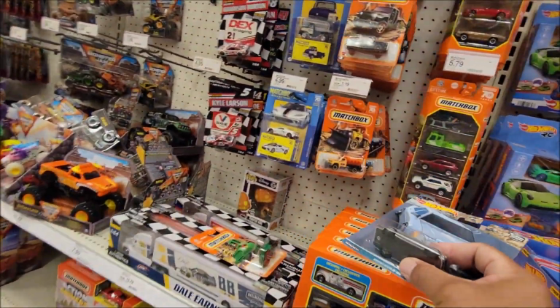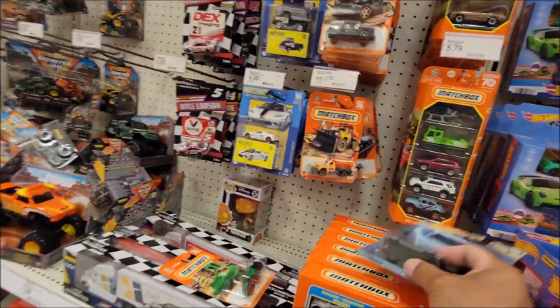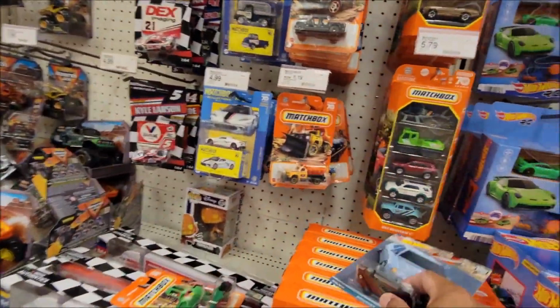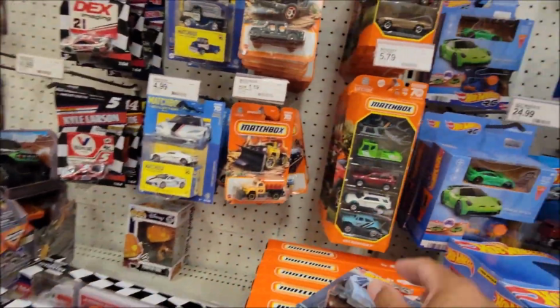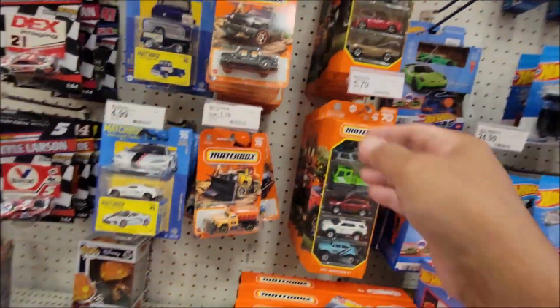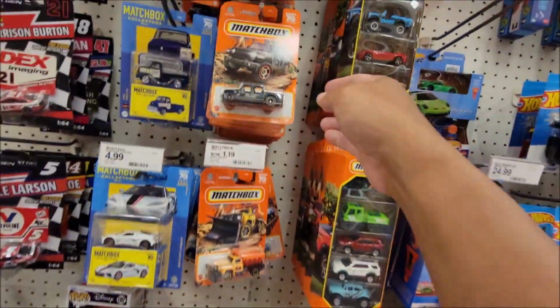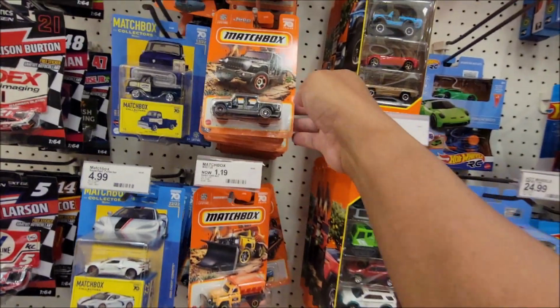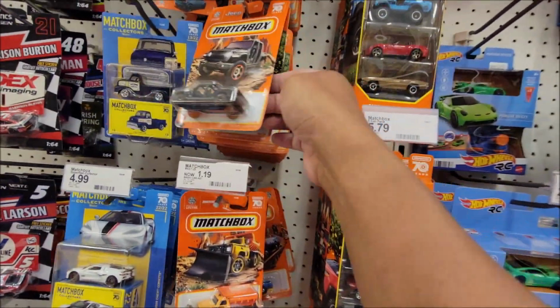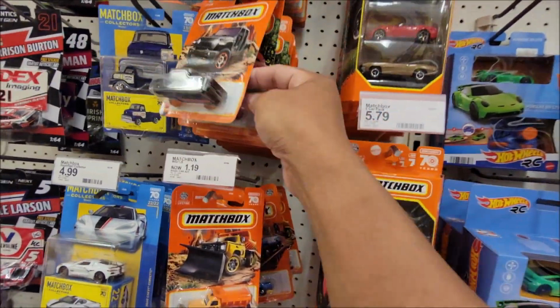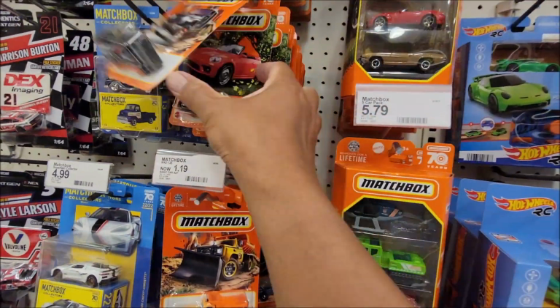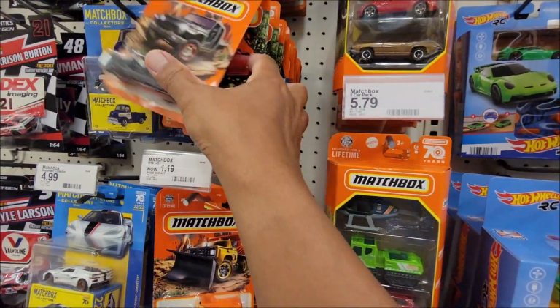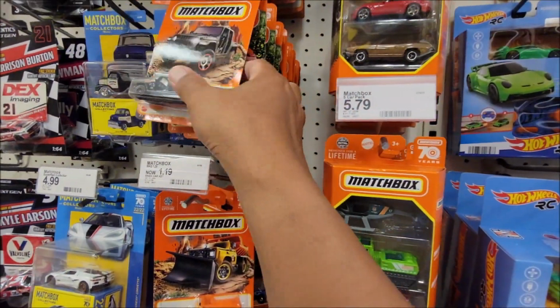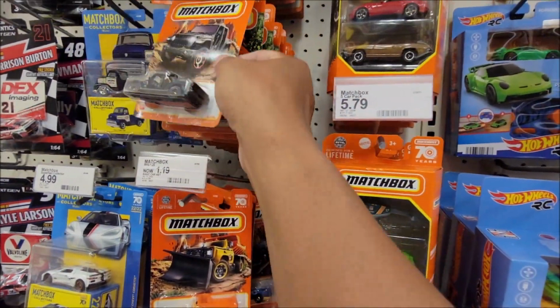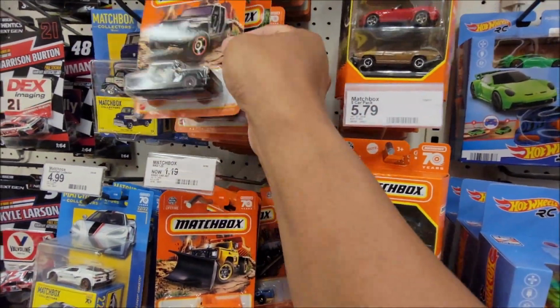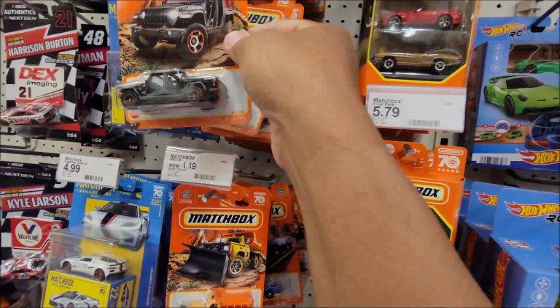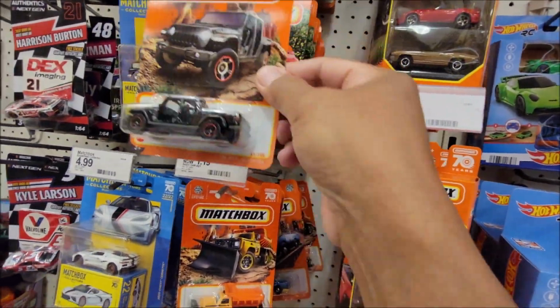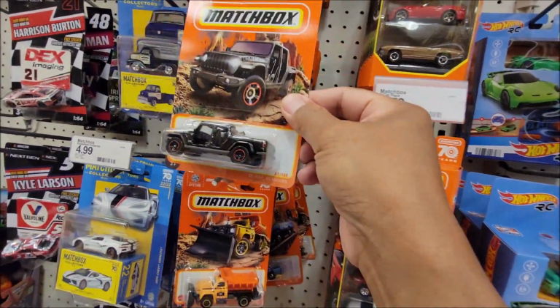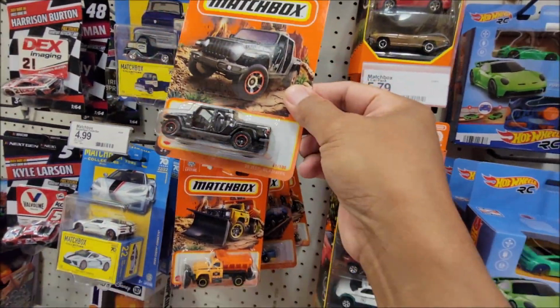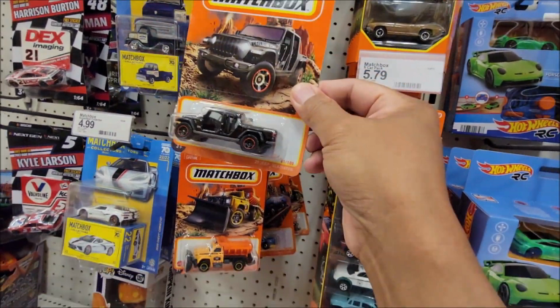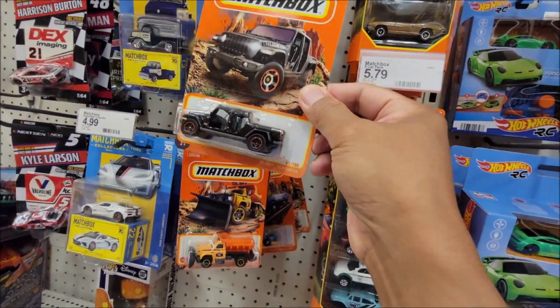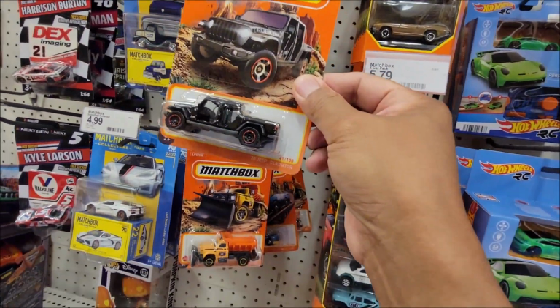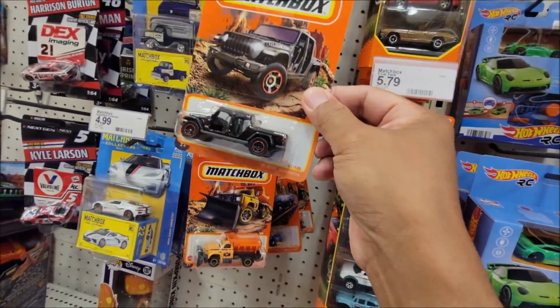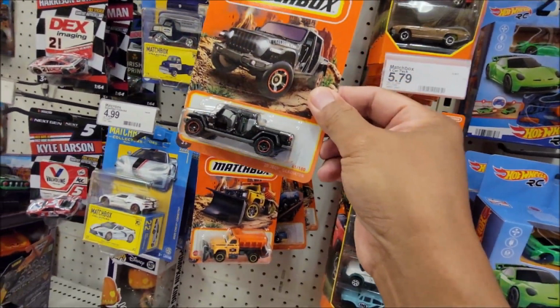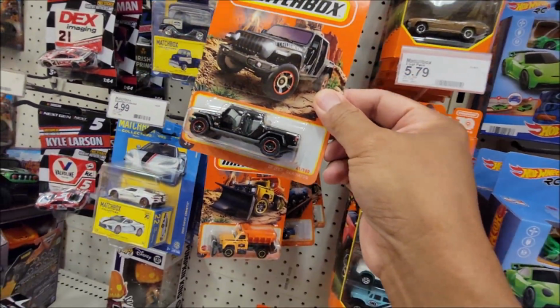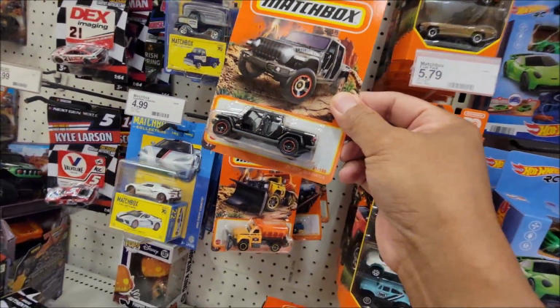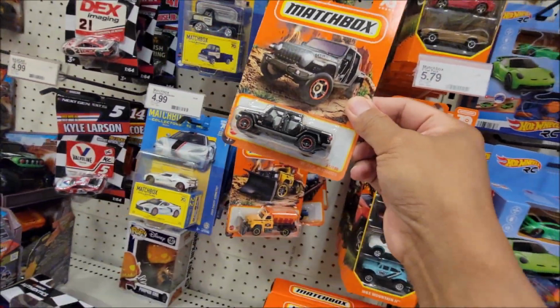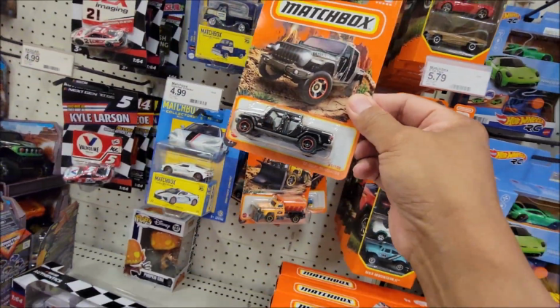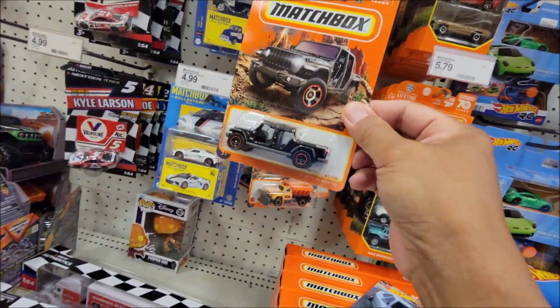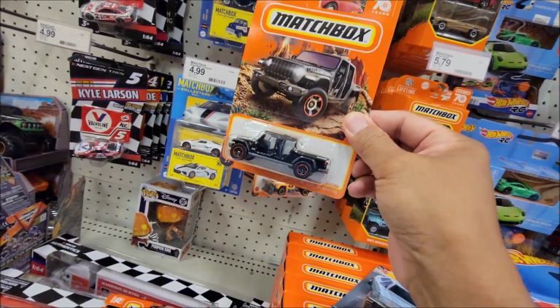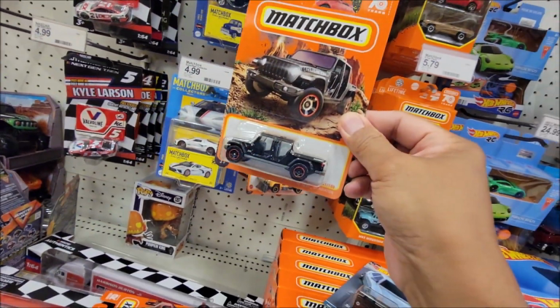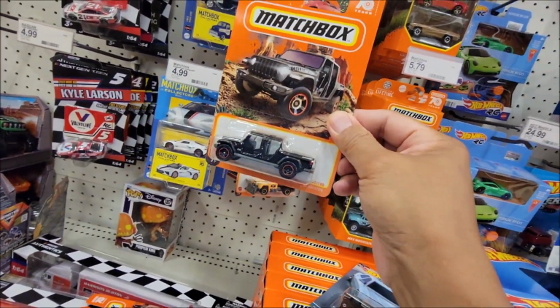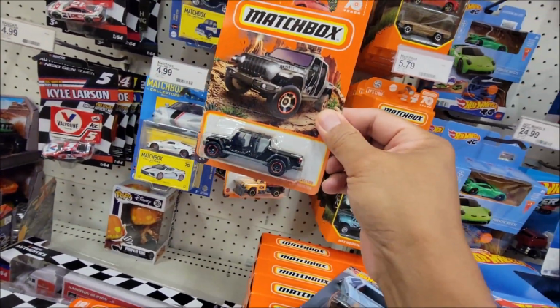Let's check the Matchbox section. There's the indicator of the super chase — let's see if it's still here.